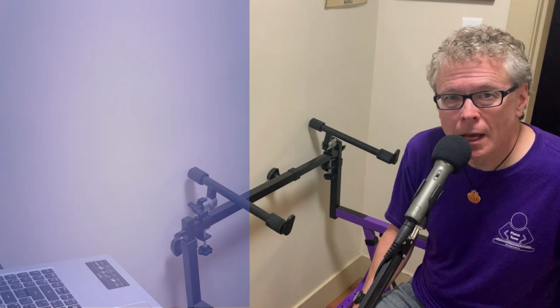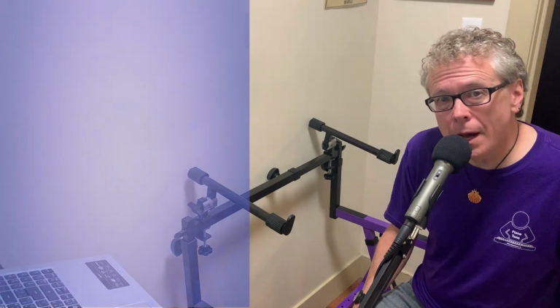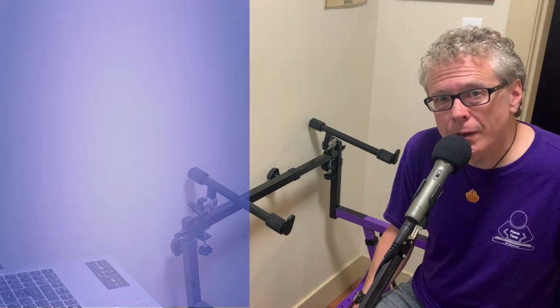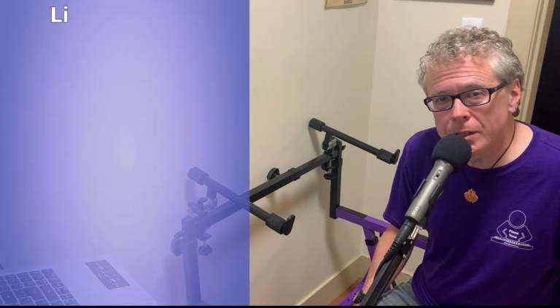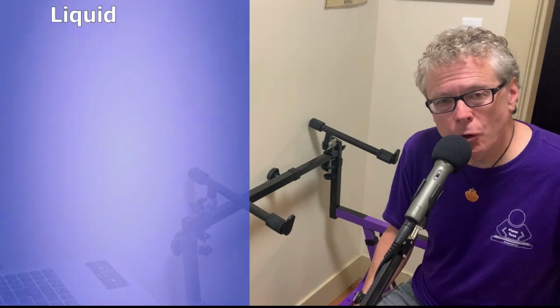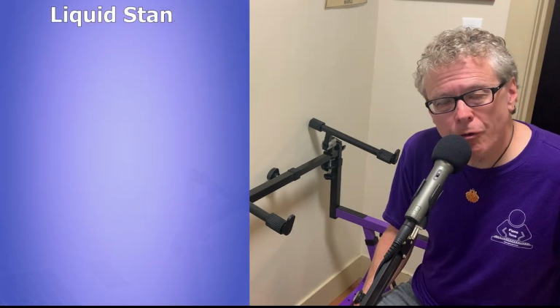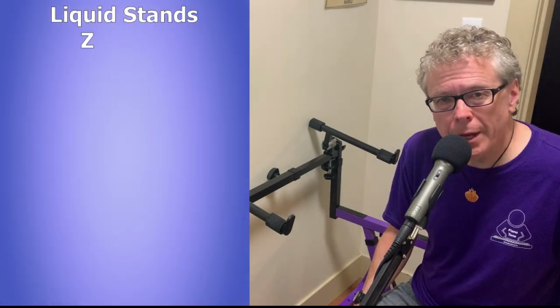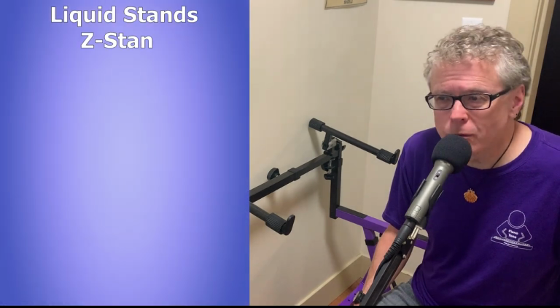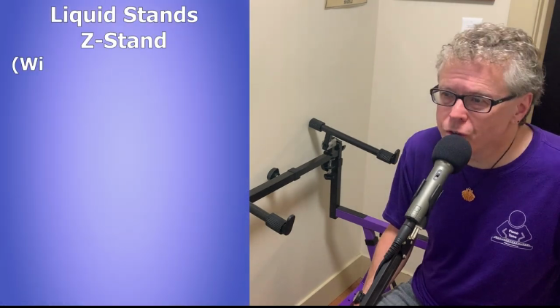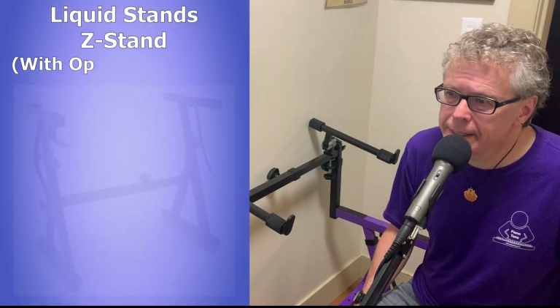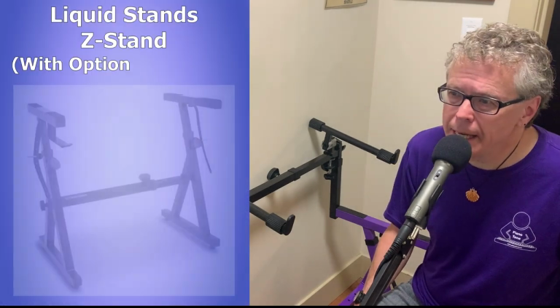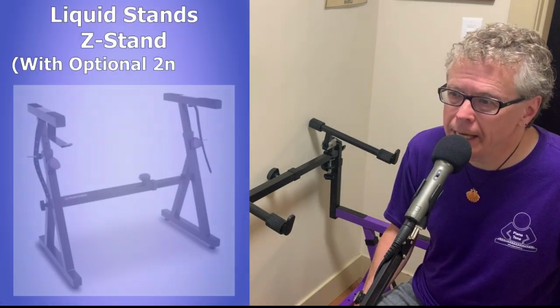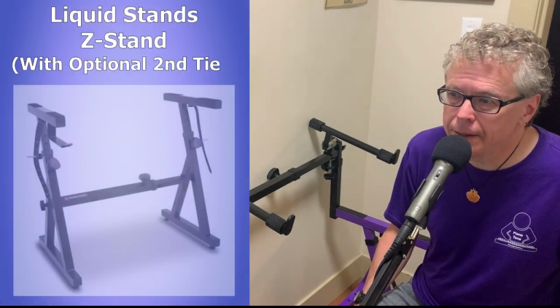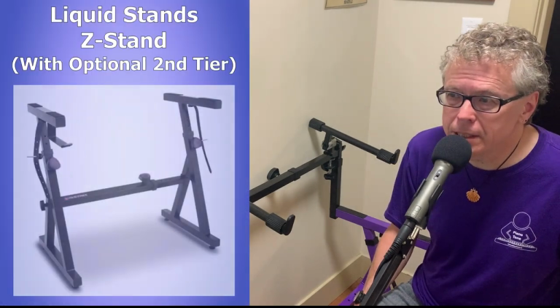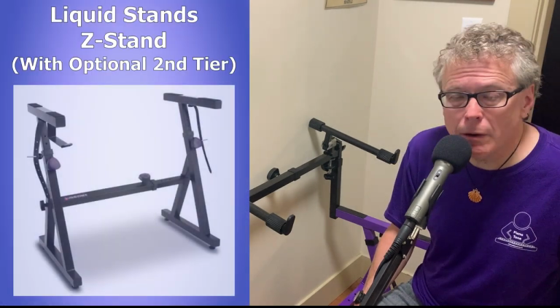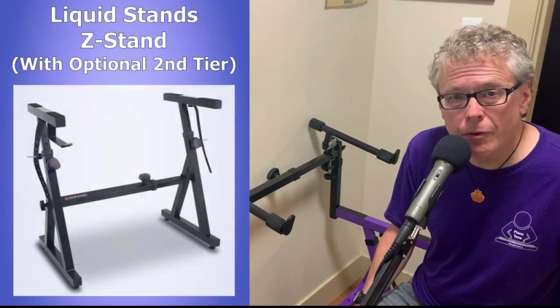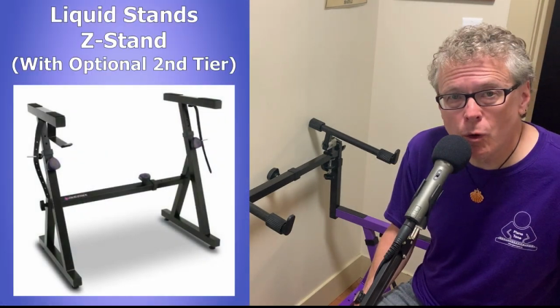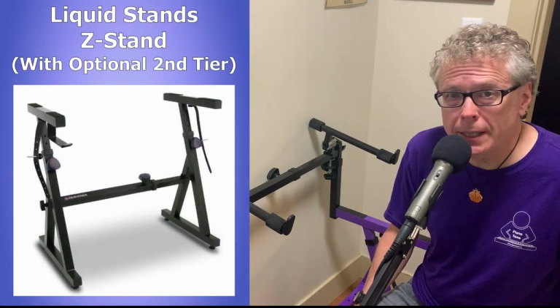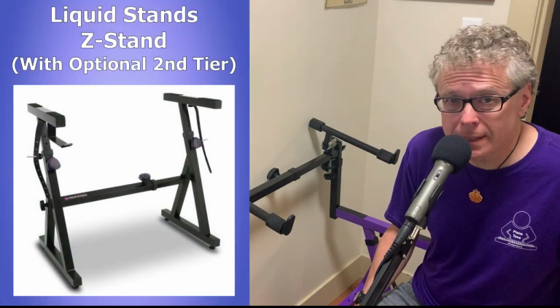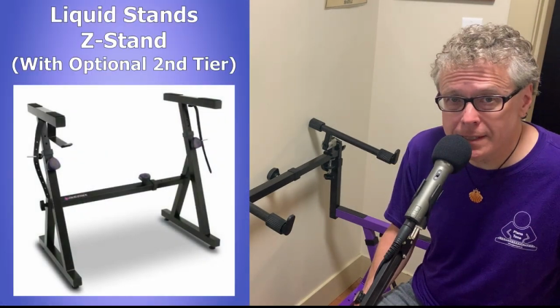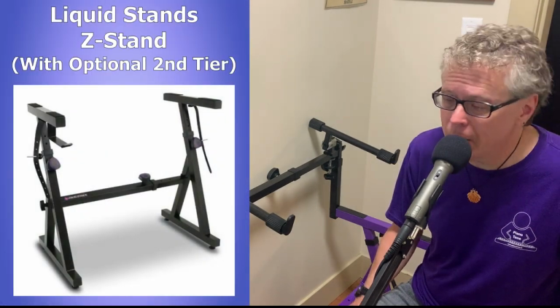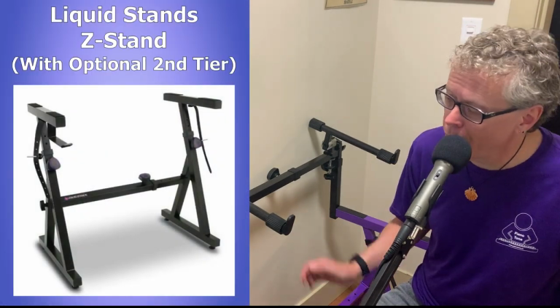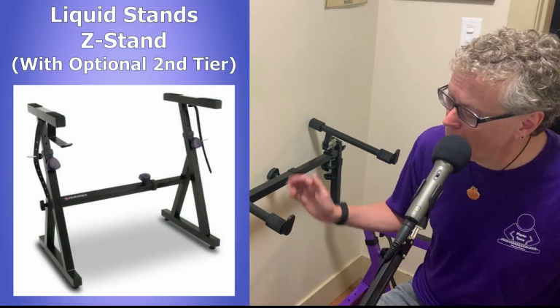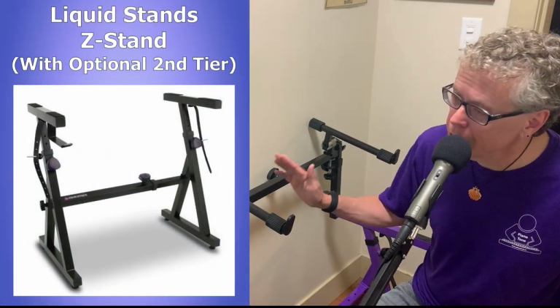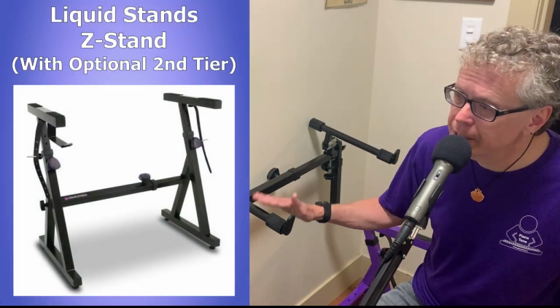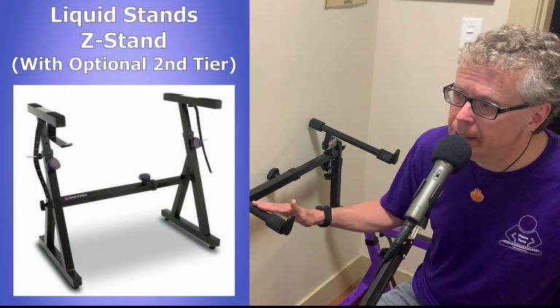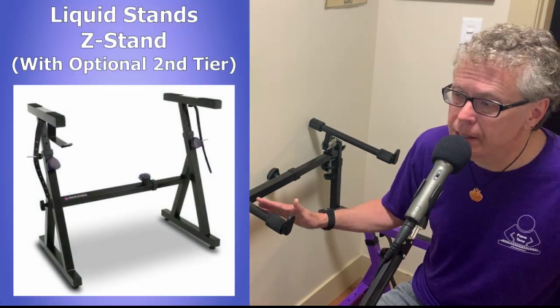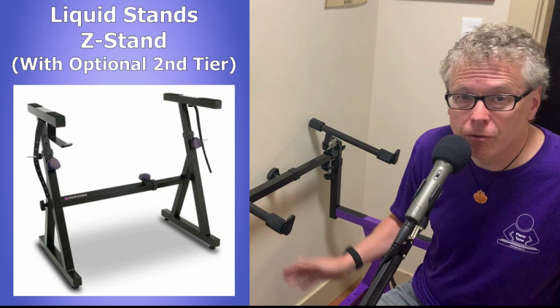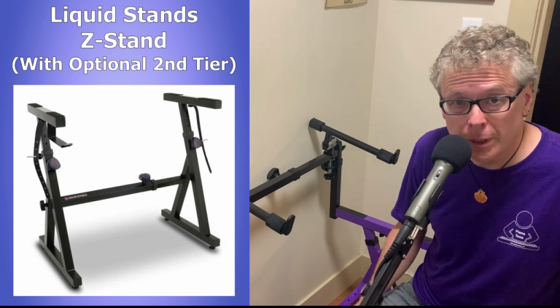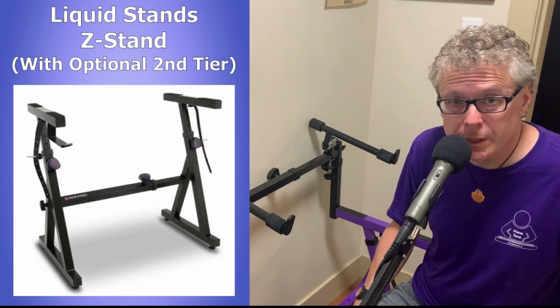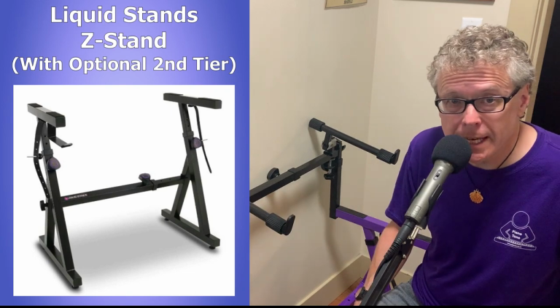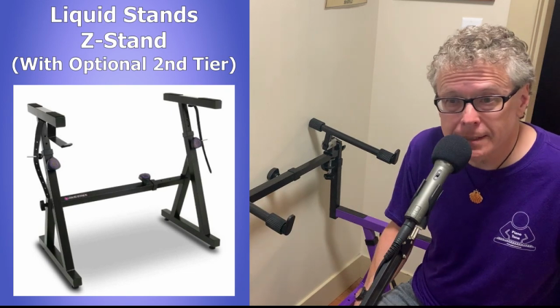Hi there, this is Tony from pianotone.ca, and this is my review on the Z stand with the optional second tier from Liquid Stands.